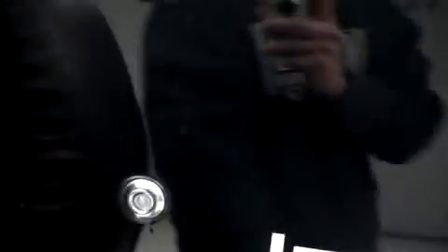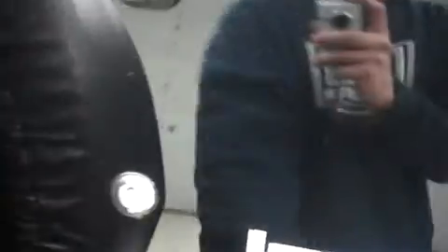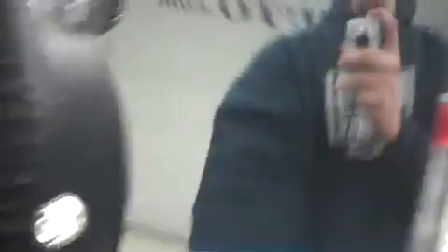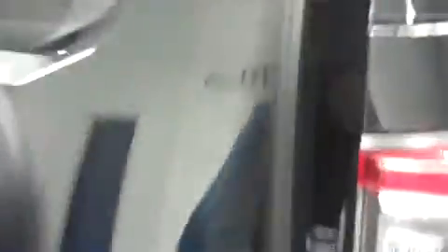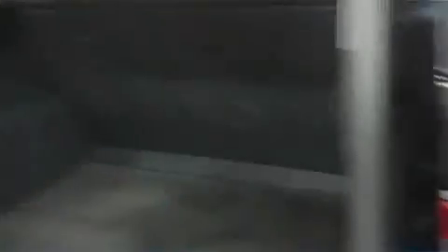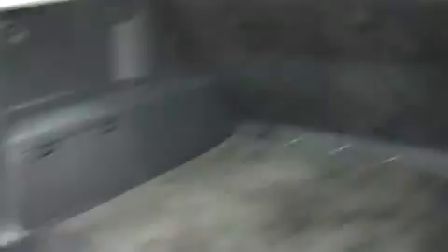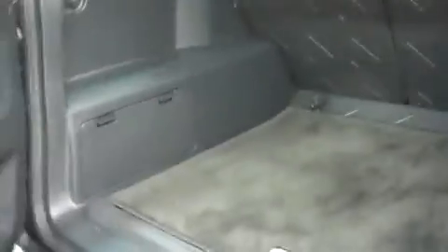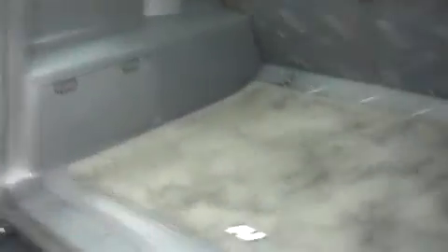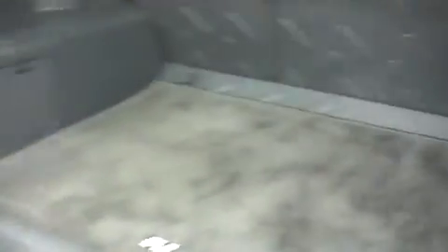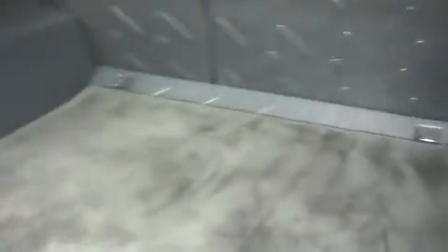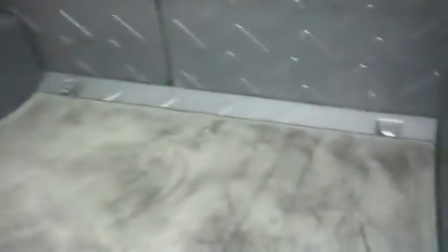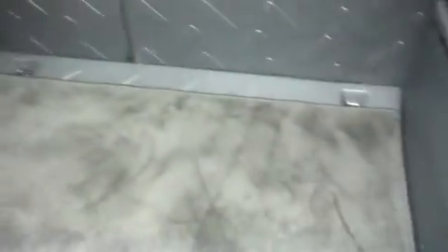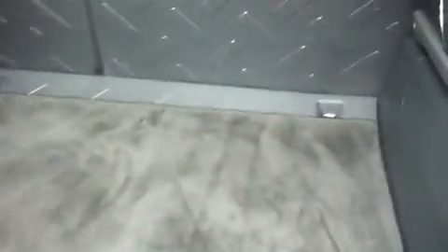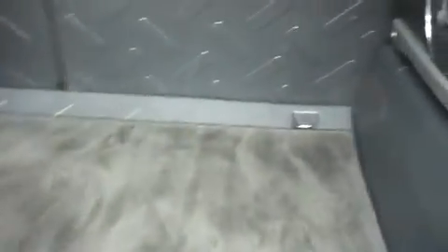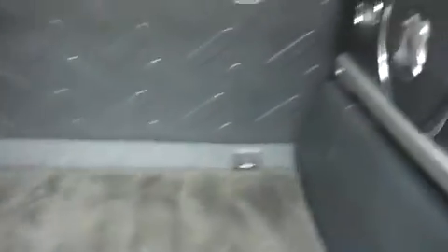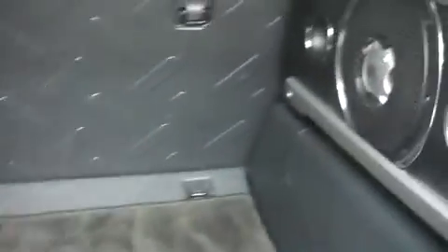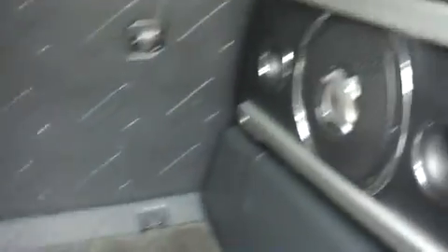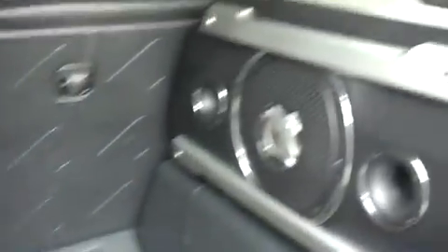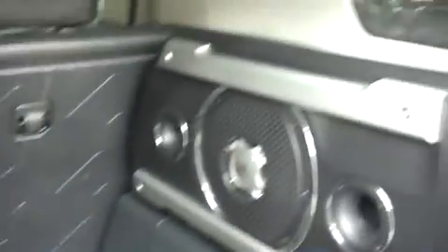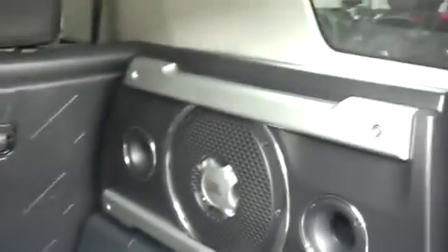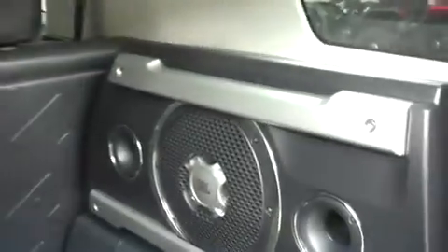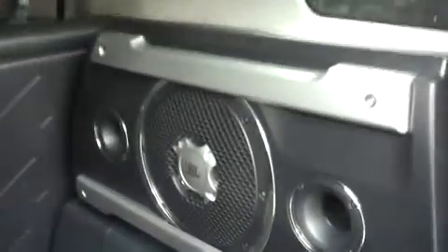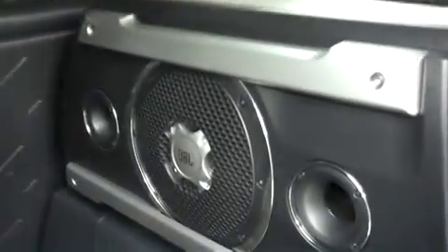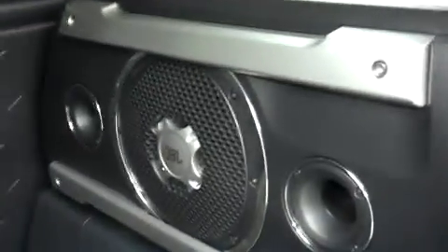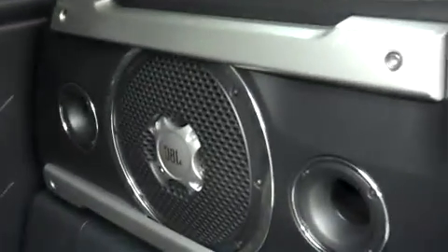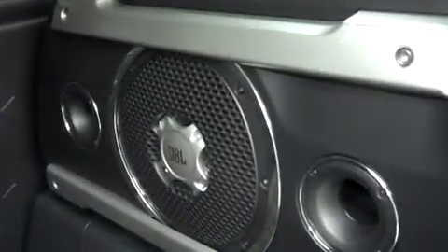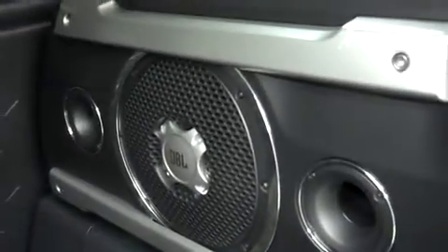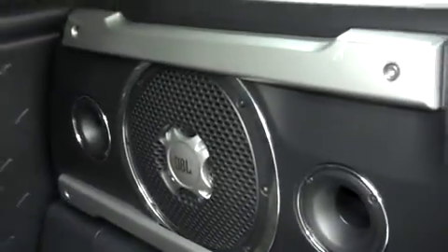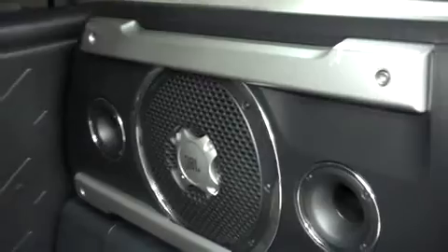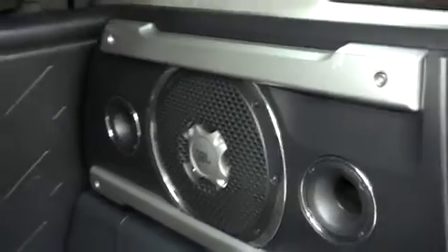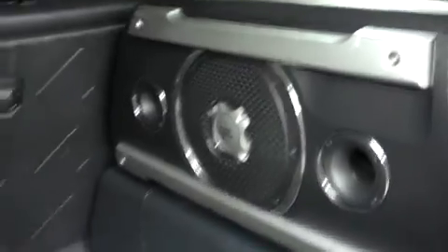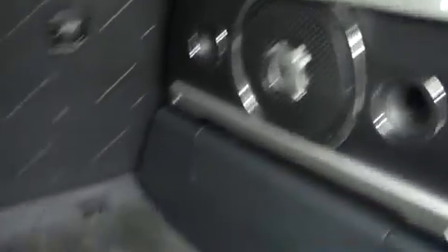Toyota towing package with the hitch. Locking rear gate. In the back, you'll see the JBL audio system — that's the subwoofer right there with the amp.